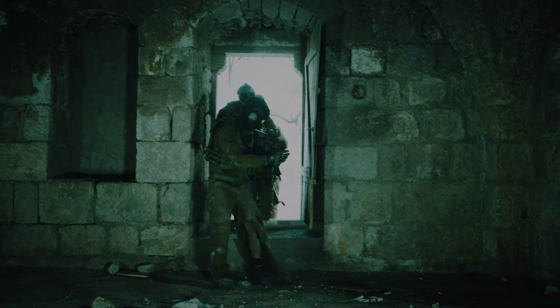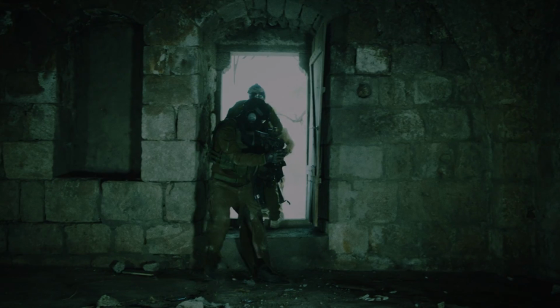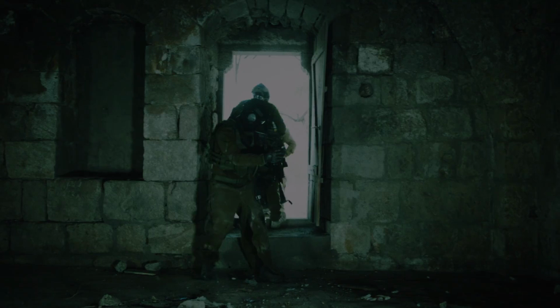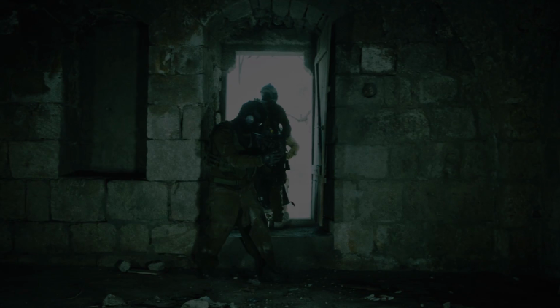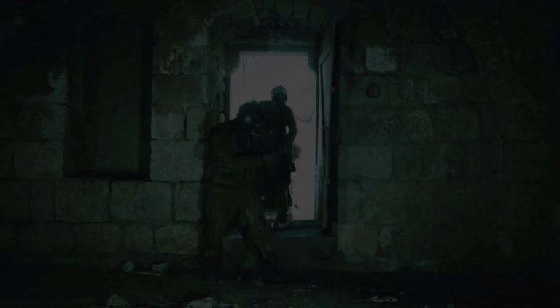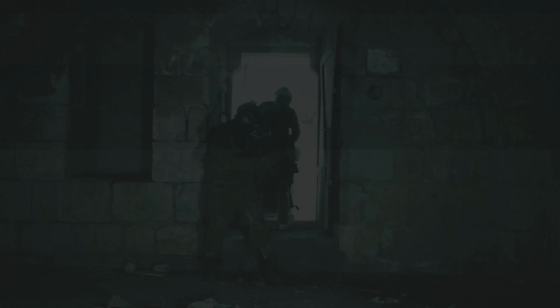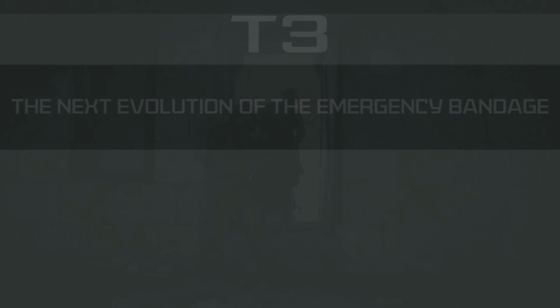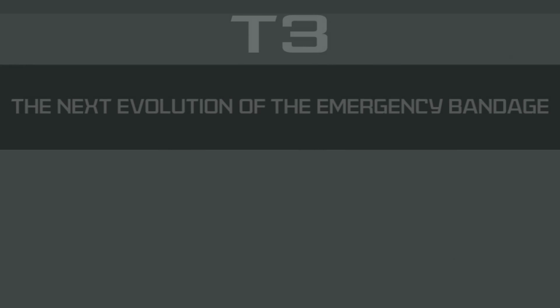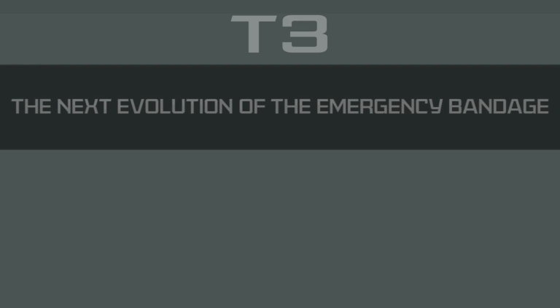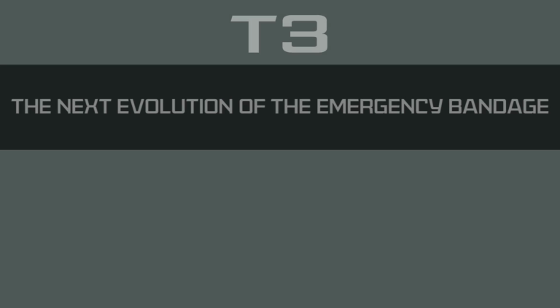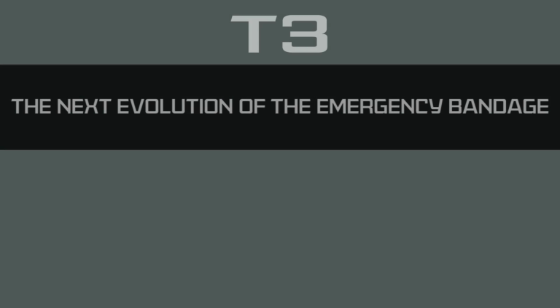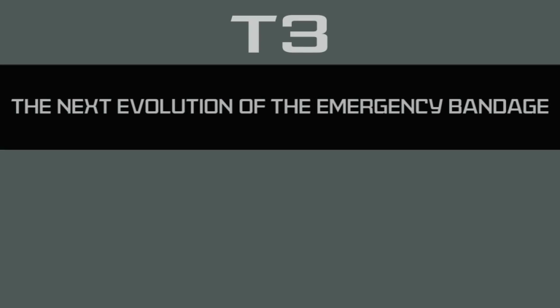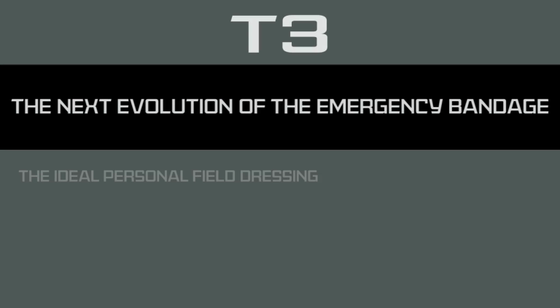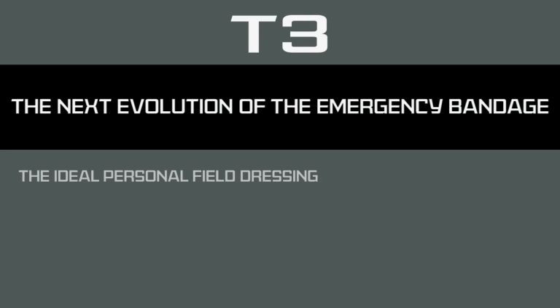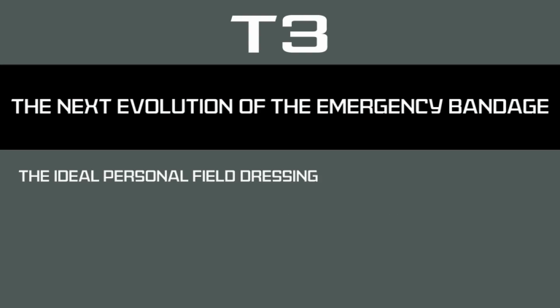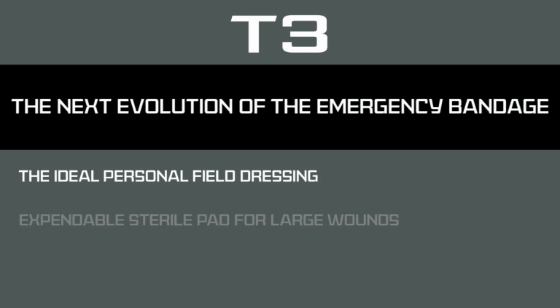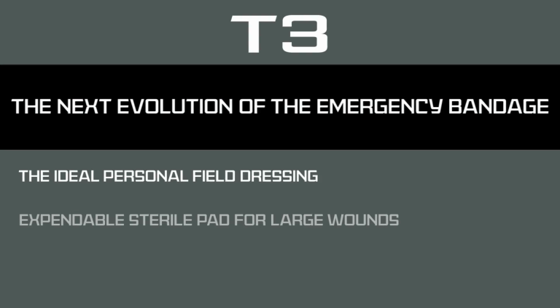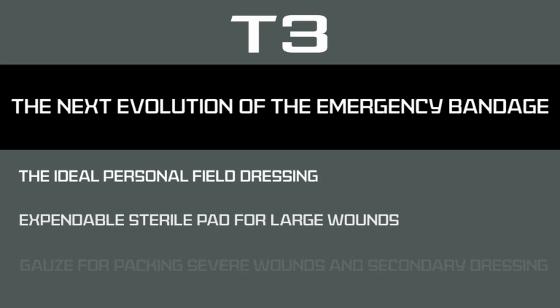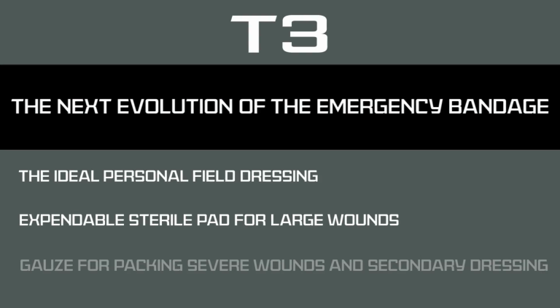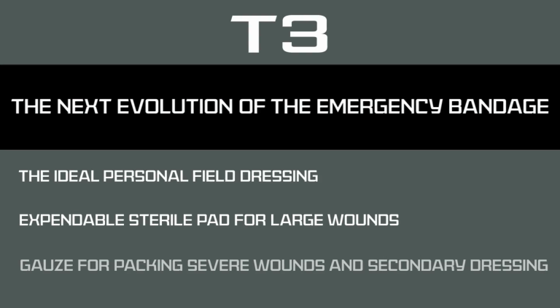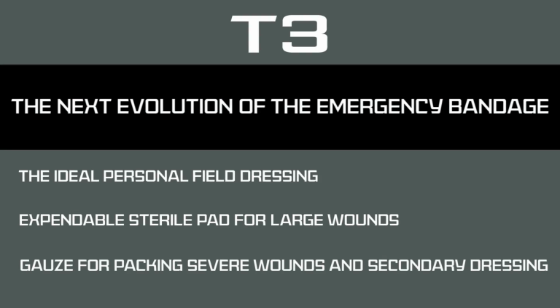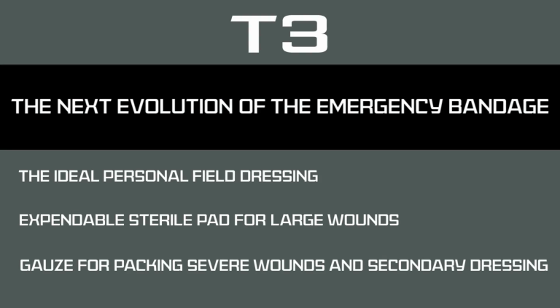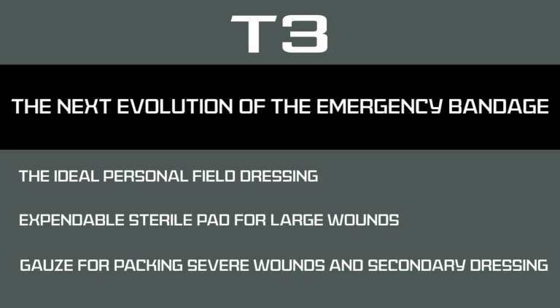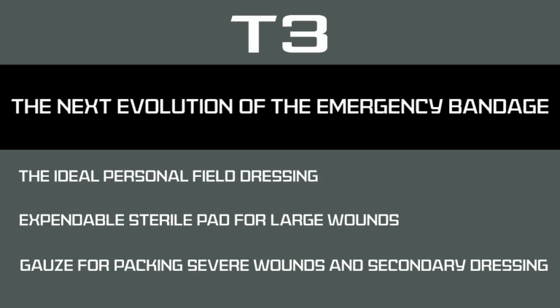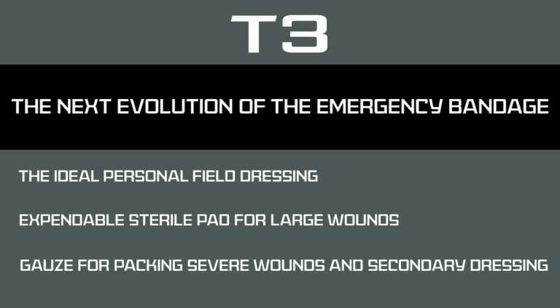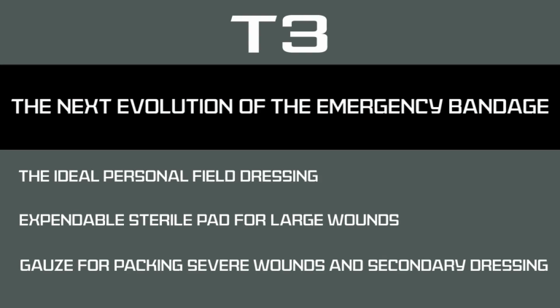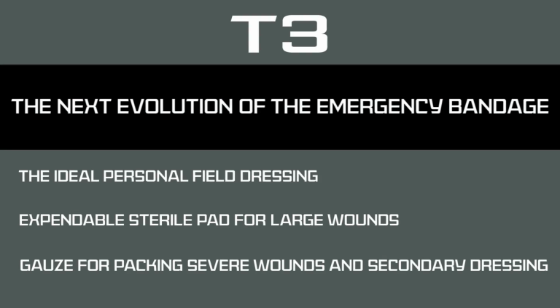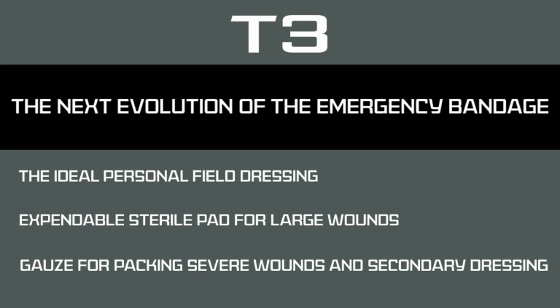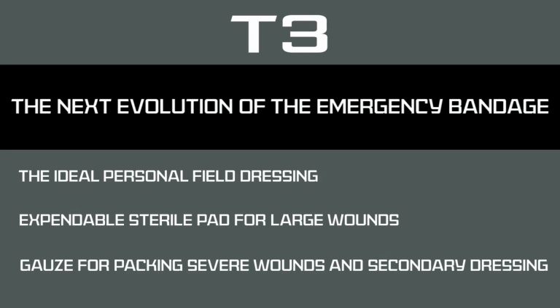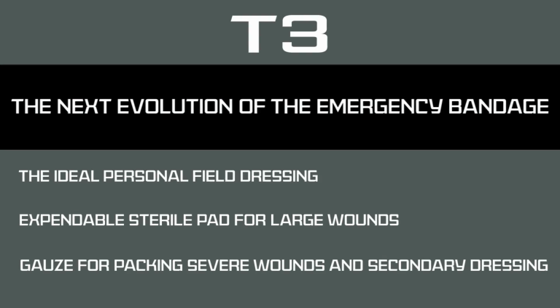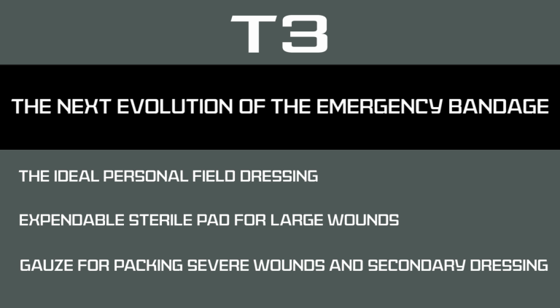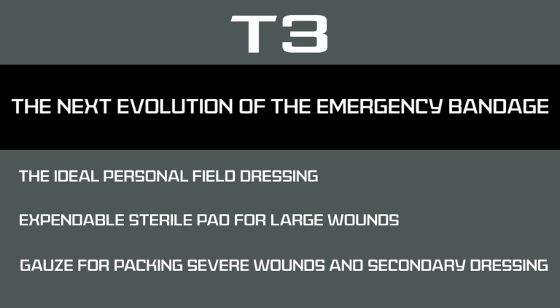T3, the next evolution of the emergency bandage, by Persis Medical.